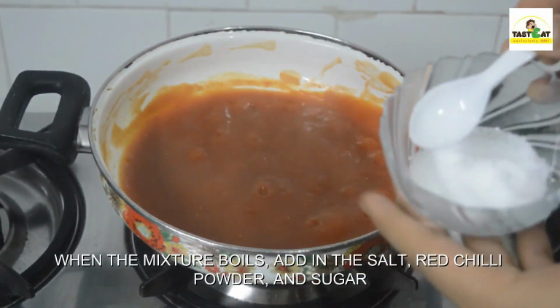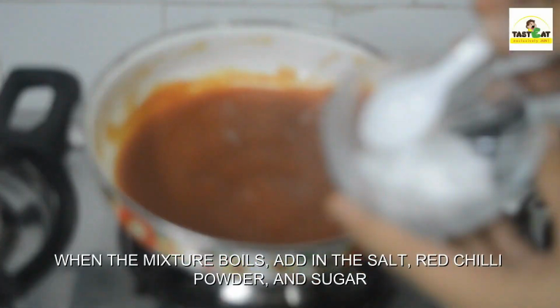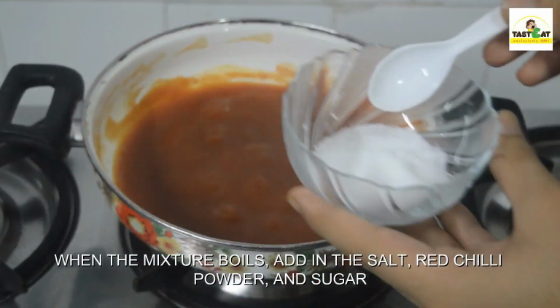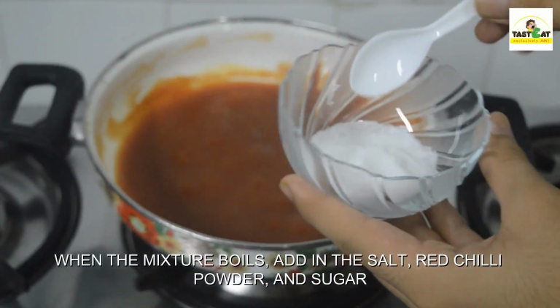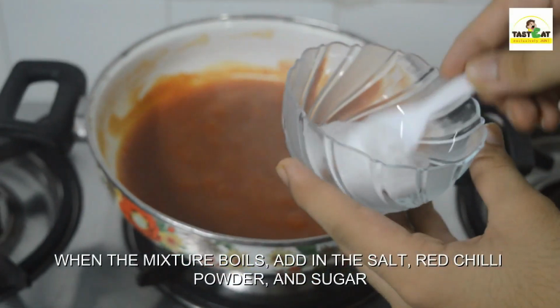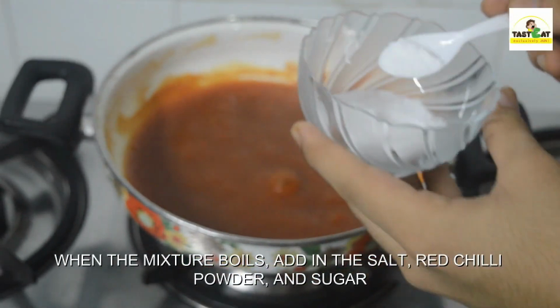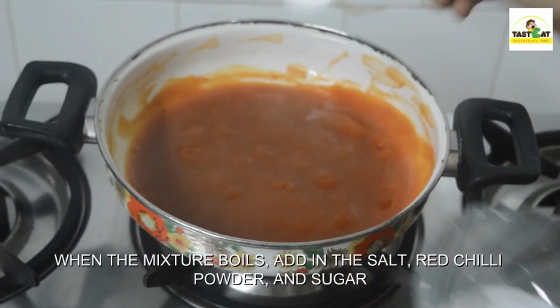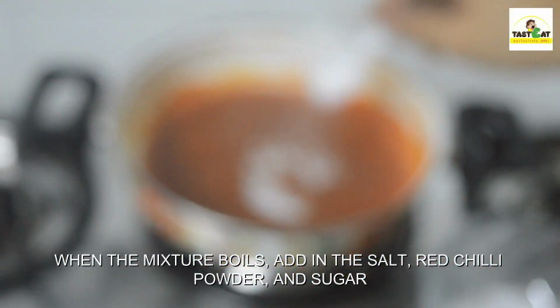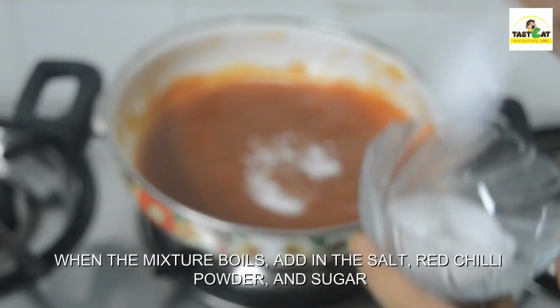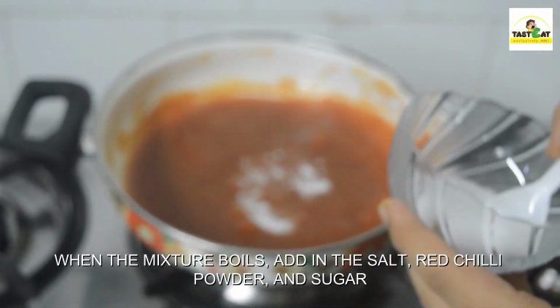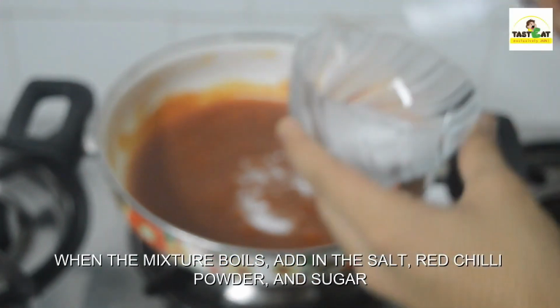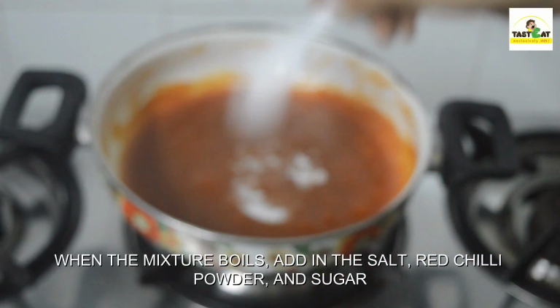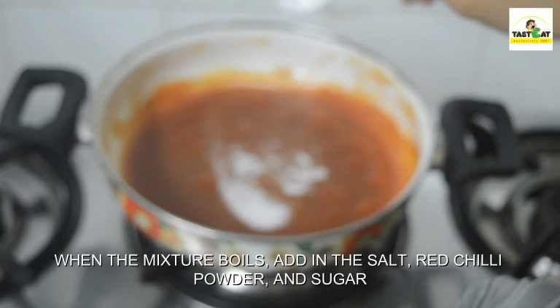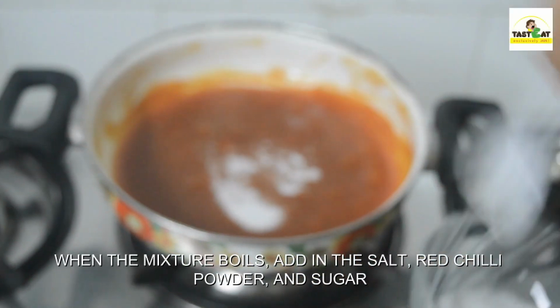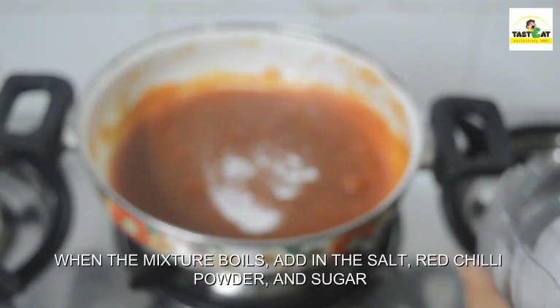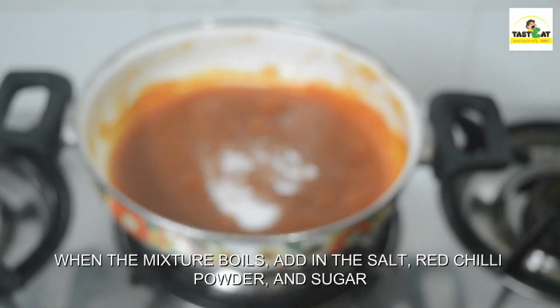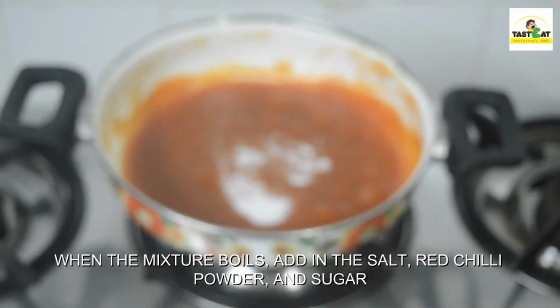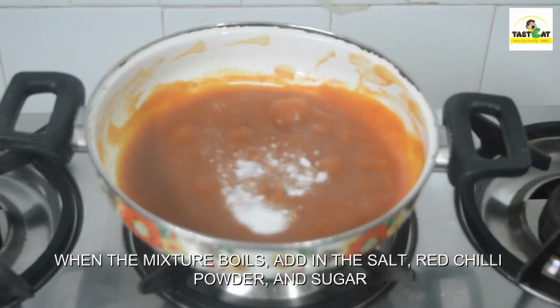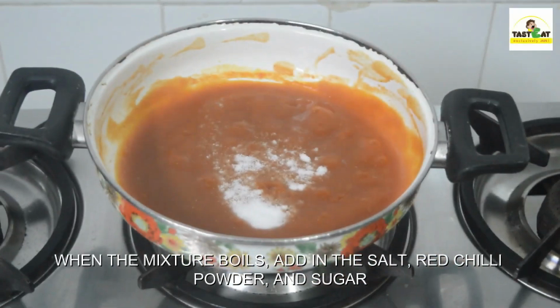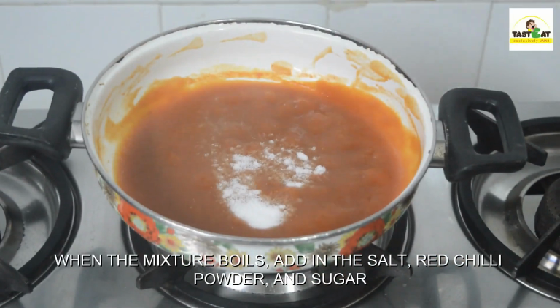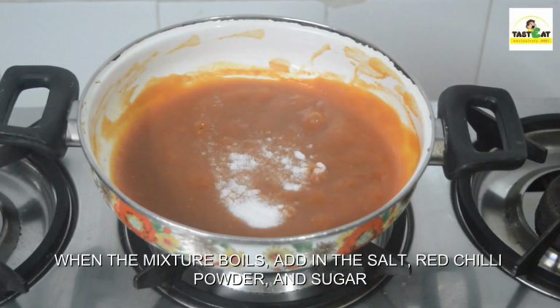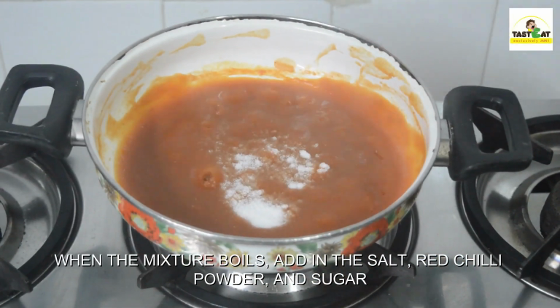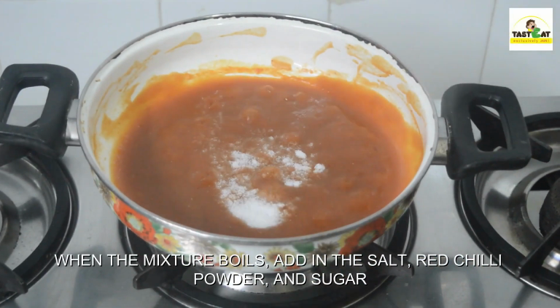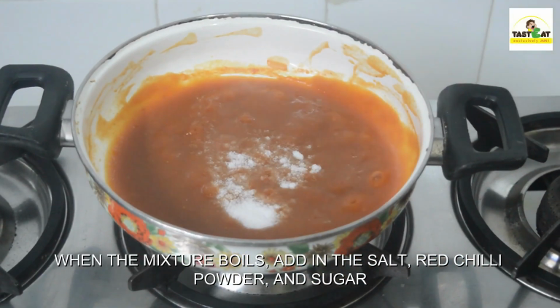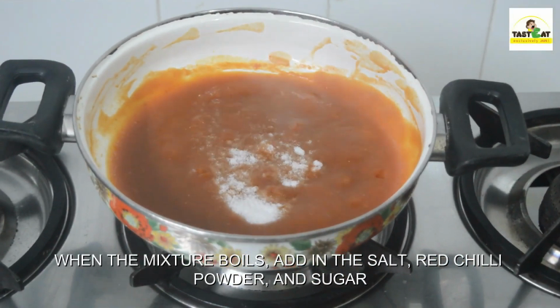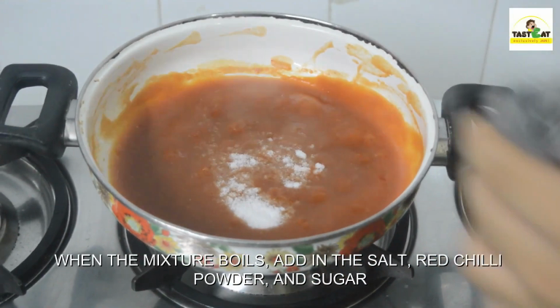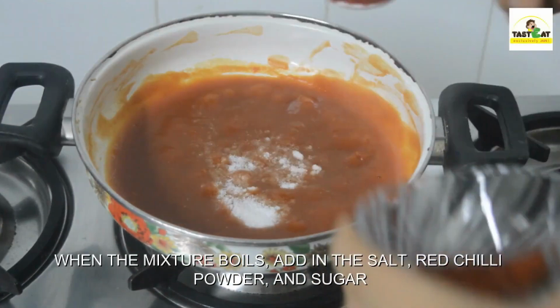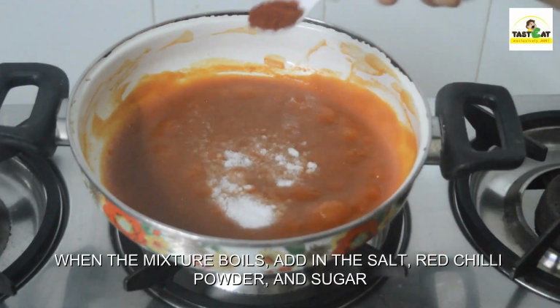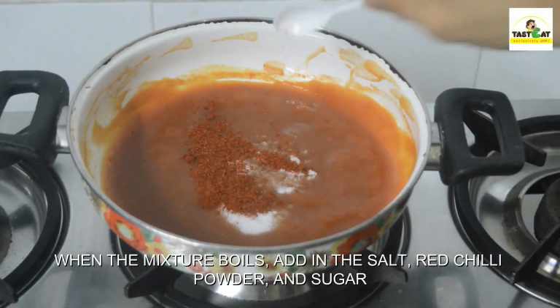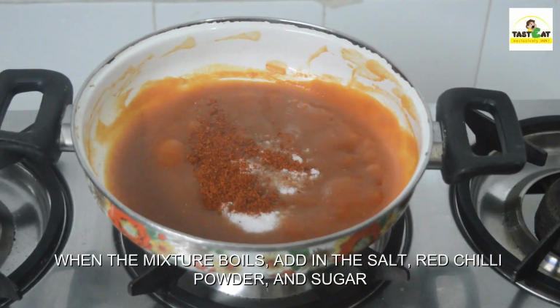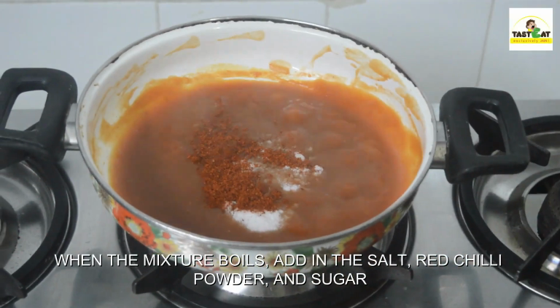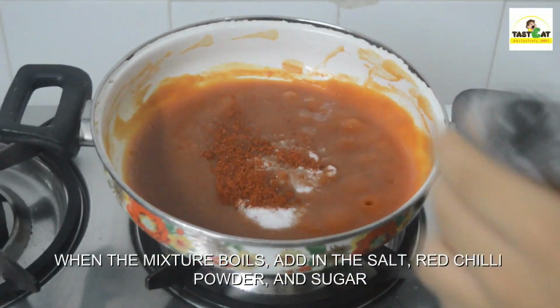When the mixture boils, add in the salt, red chili powder and sugar.